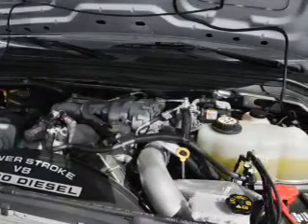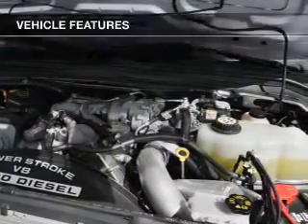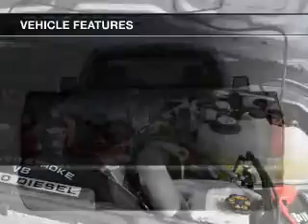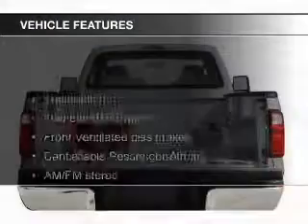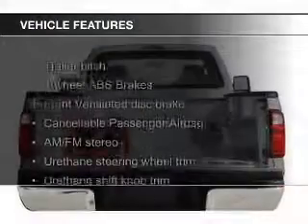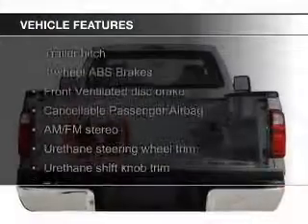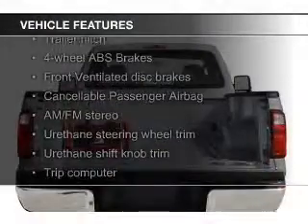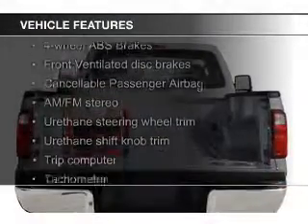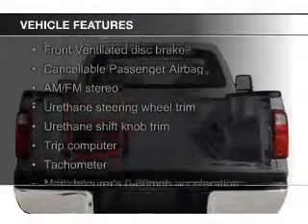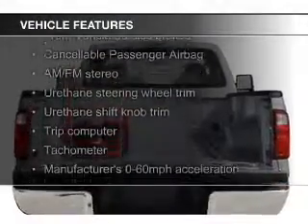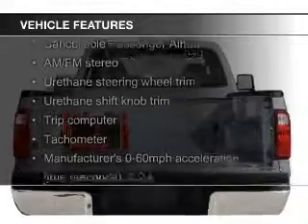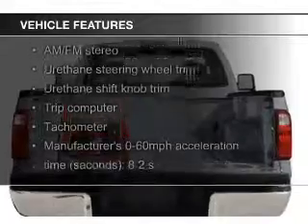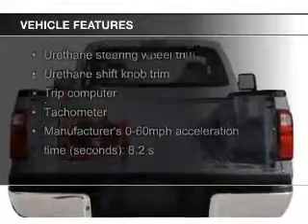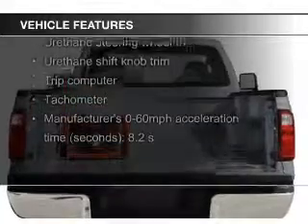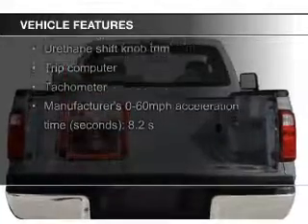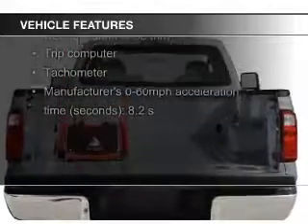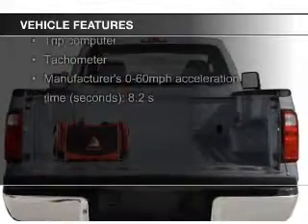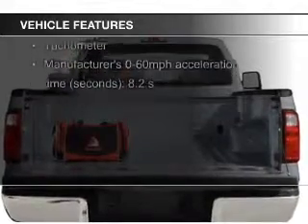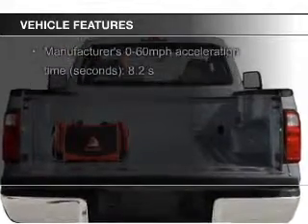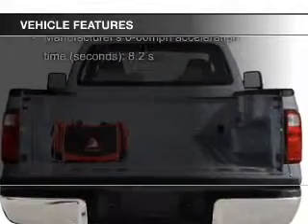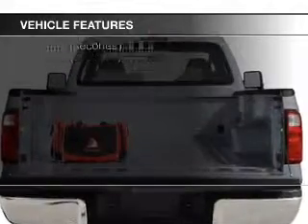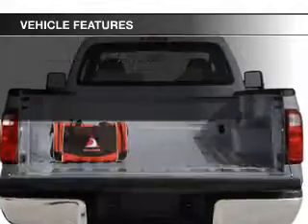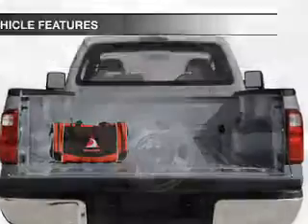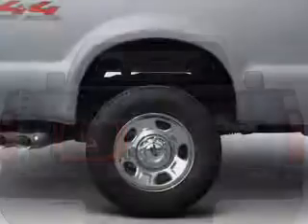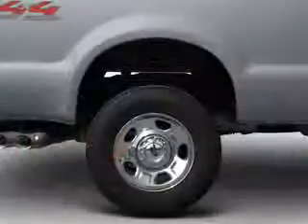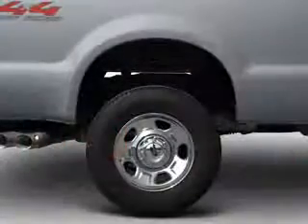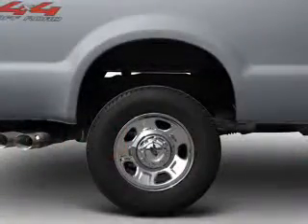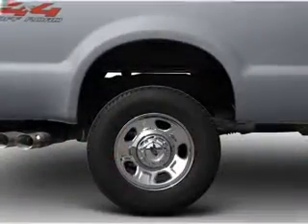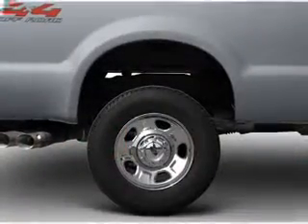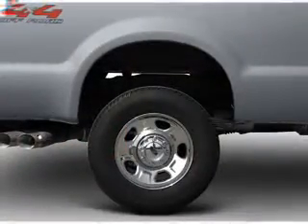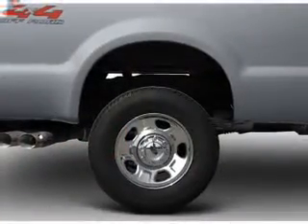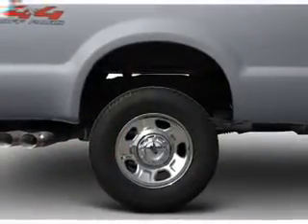The features include a trailer hitch, a trip computer, air conditioning, power steering, and AM-FM stereo.